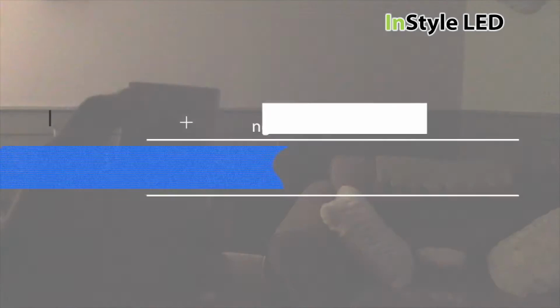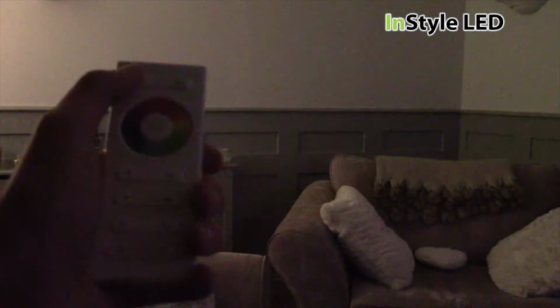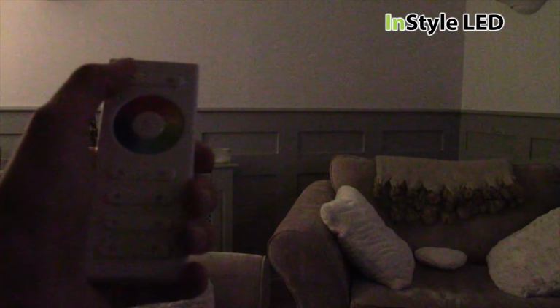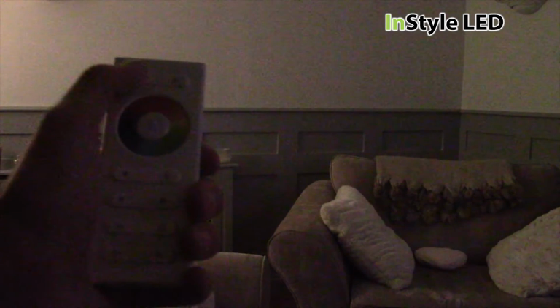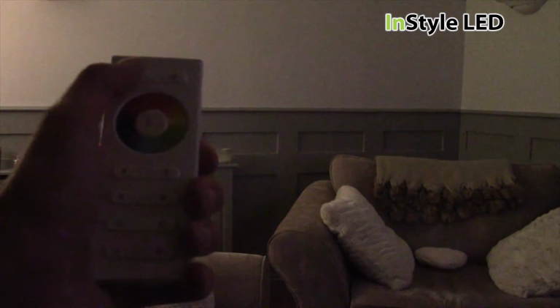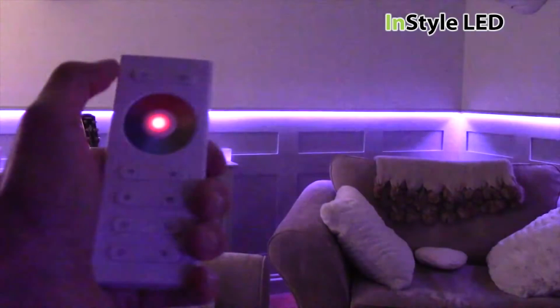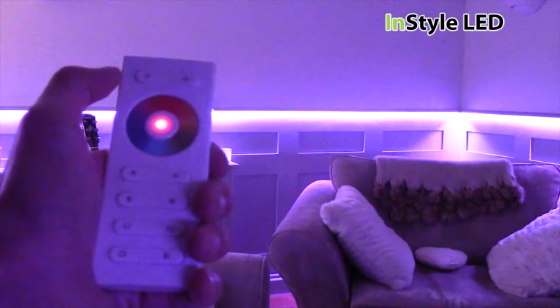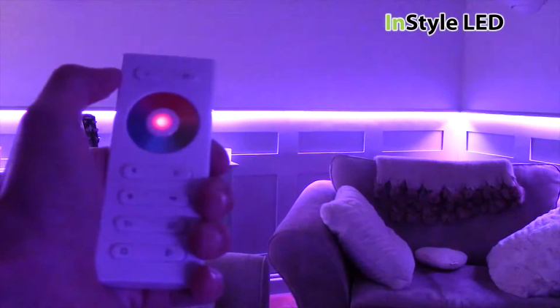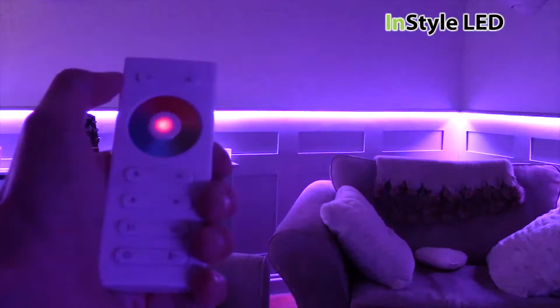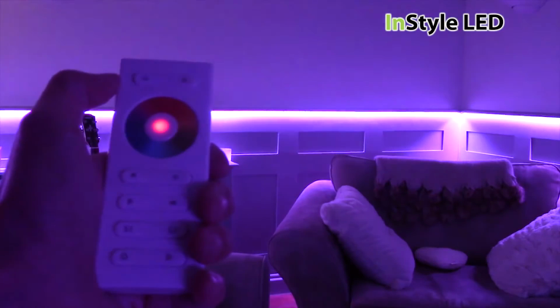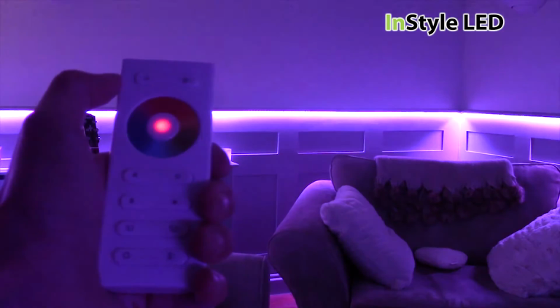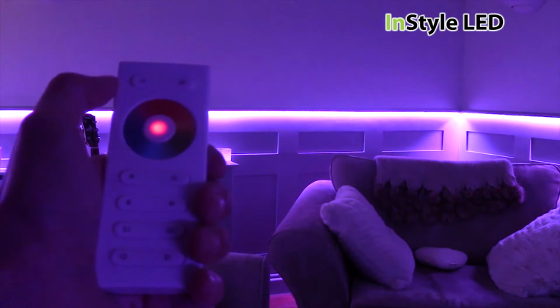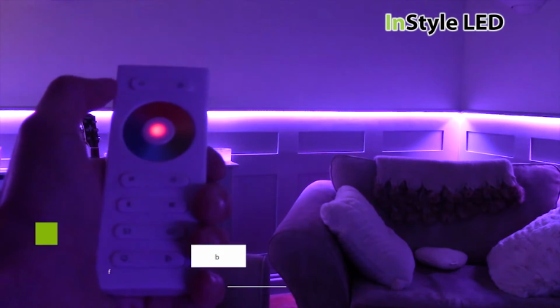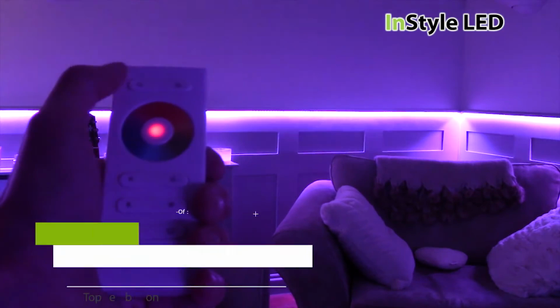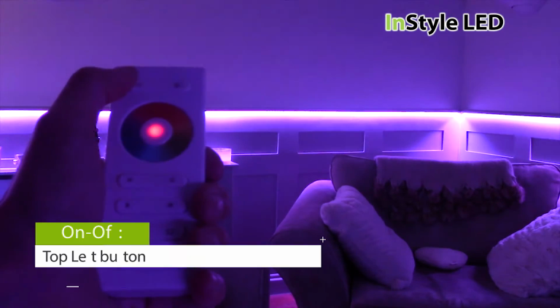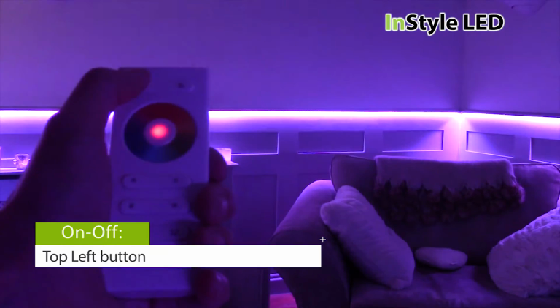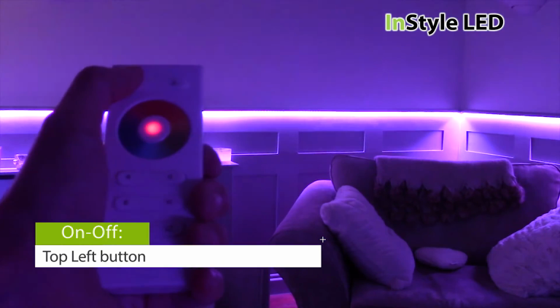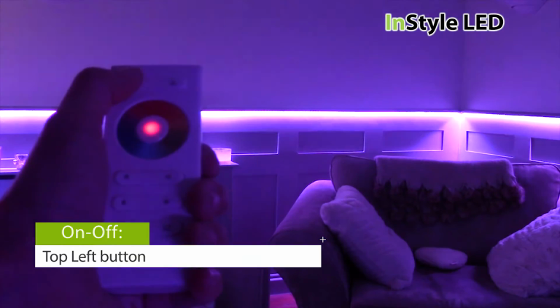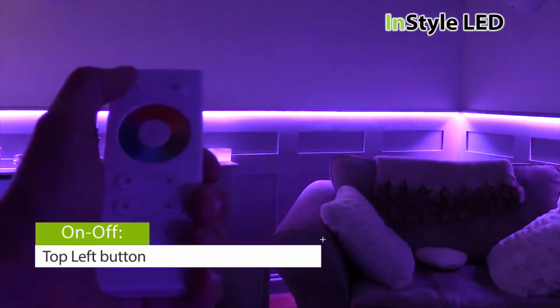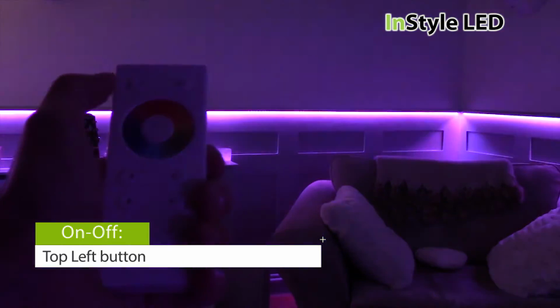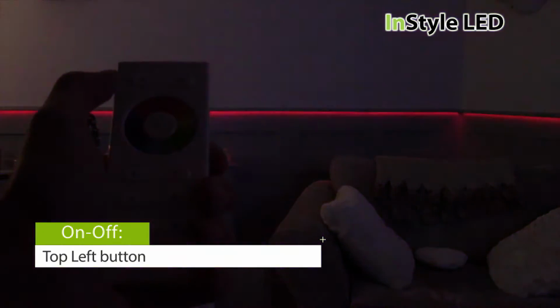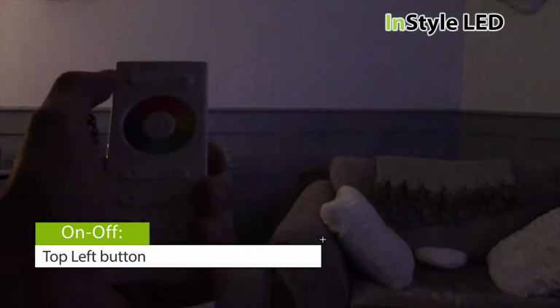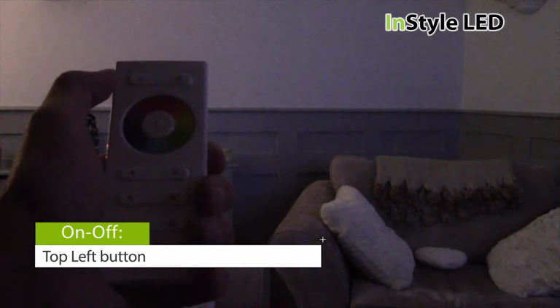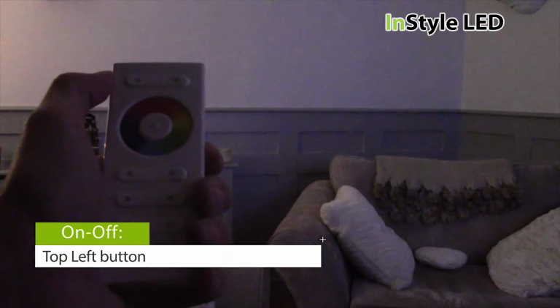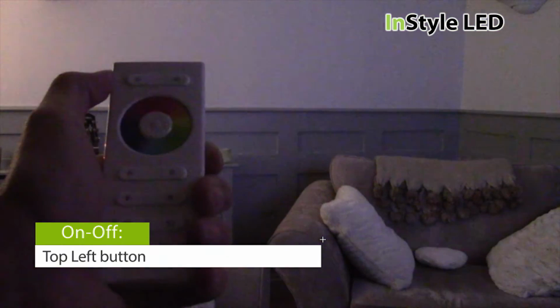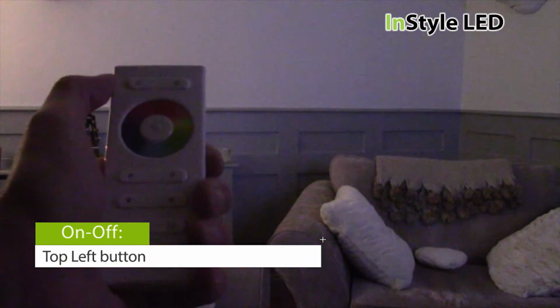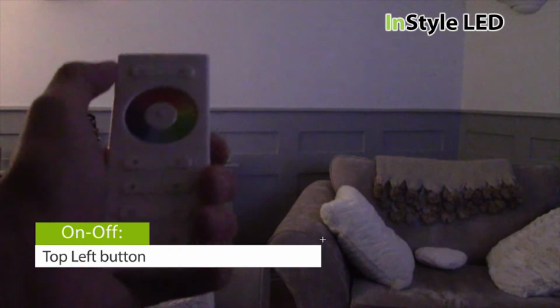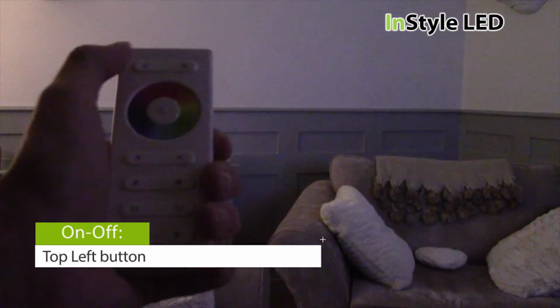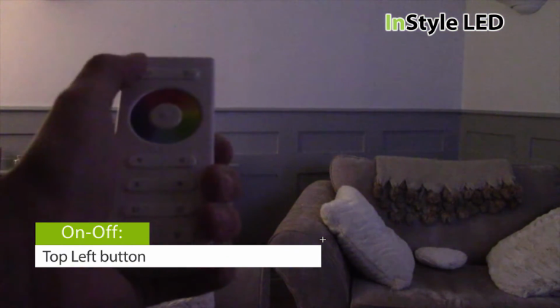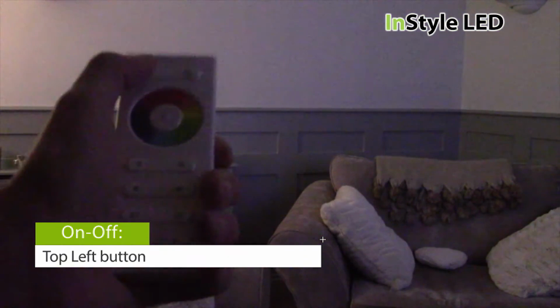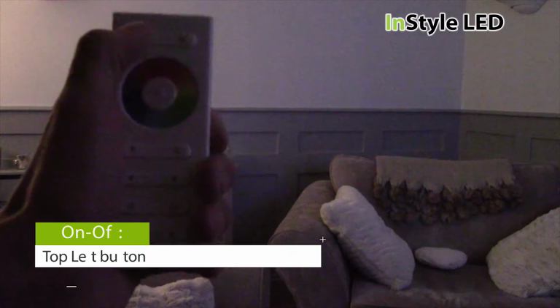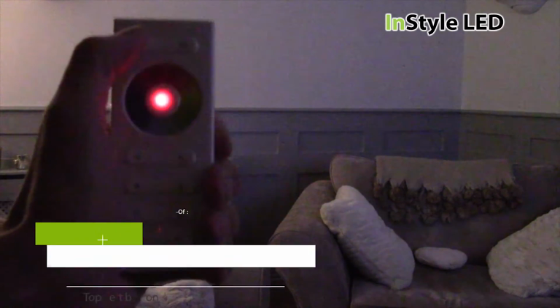The top left button turns the LEDs on and off. The LEDs will always remember the last setting, even when power has been removed.